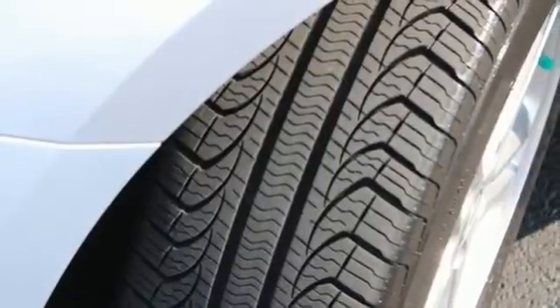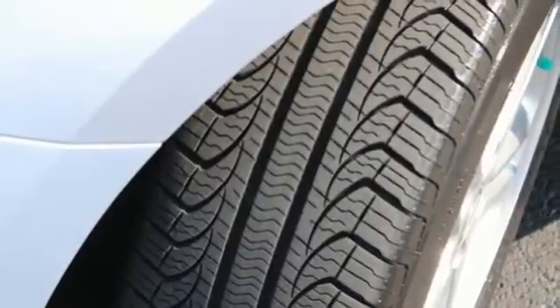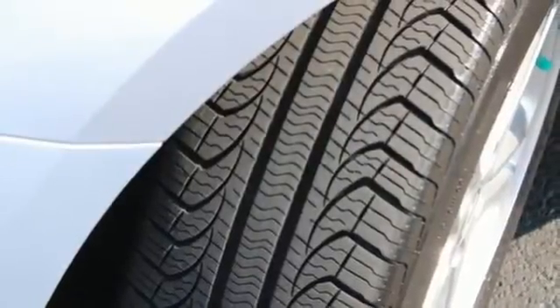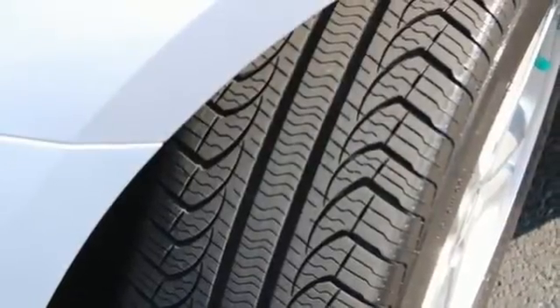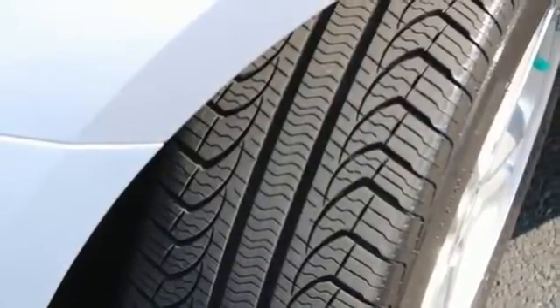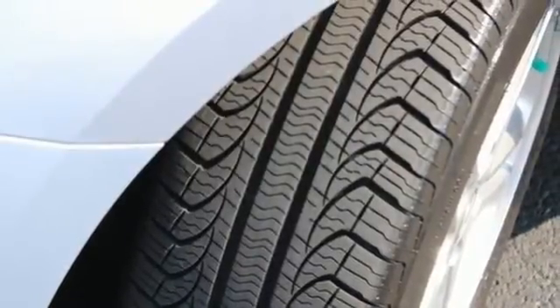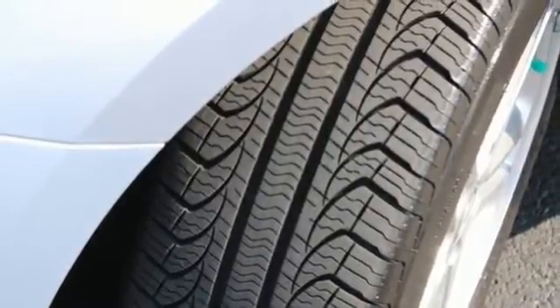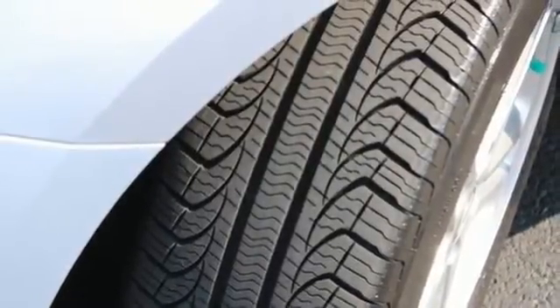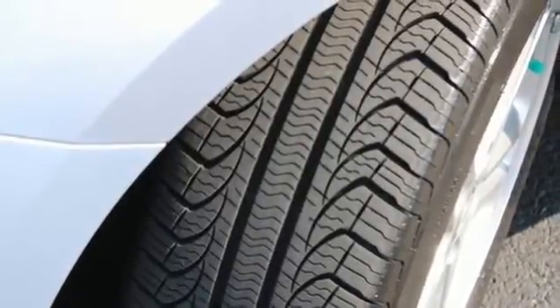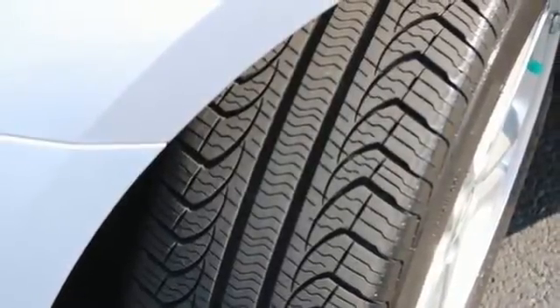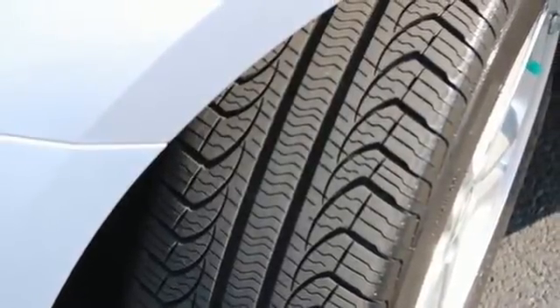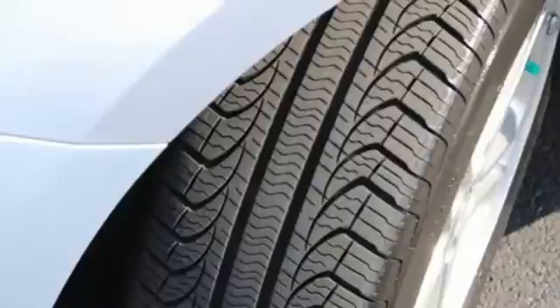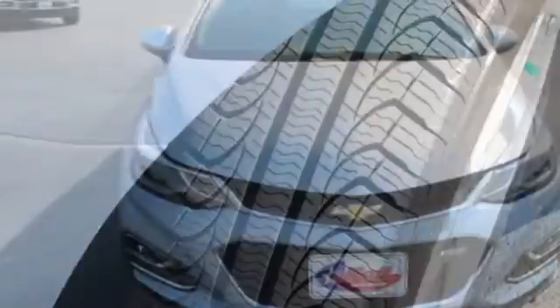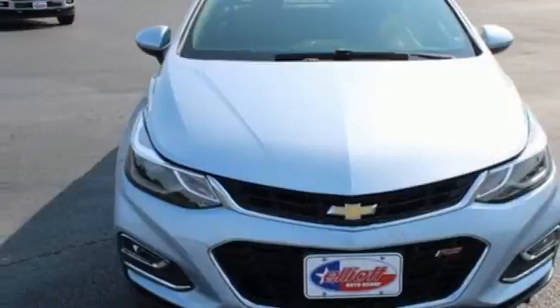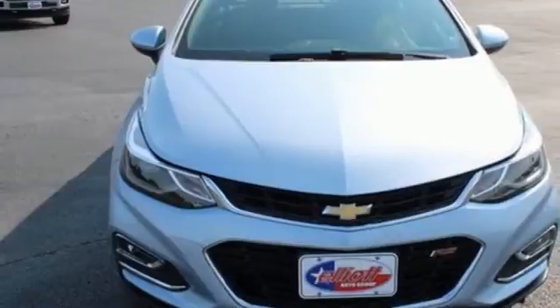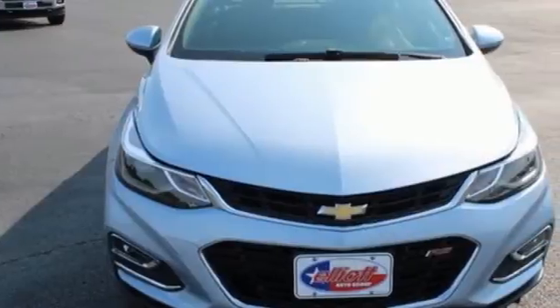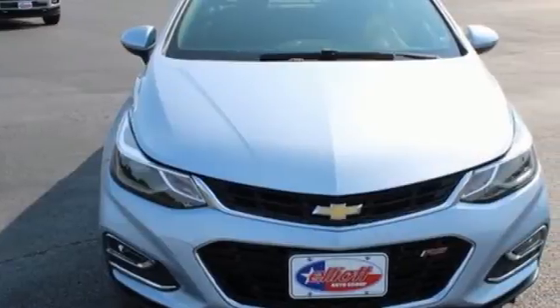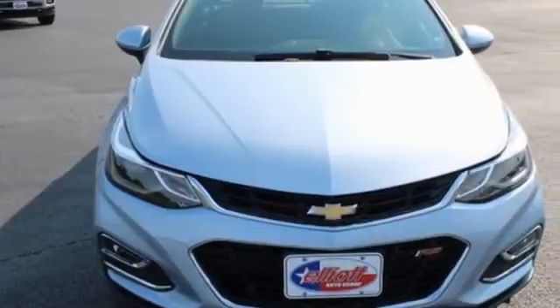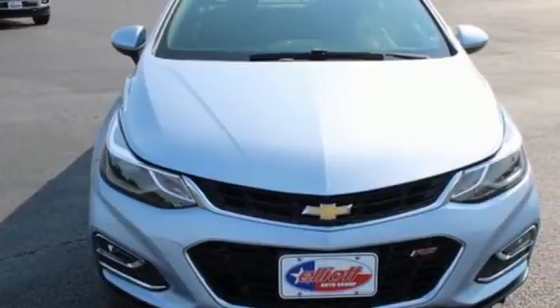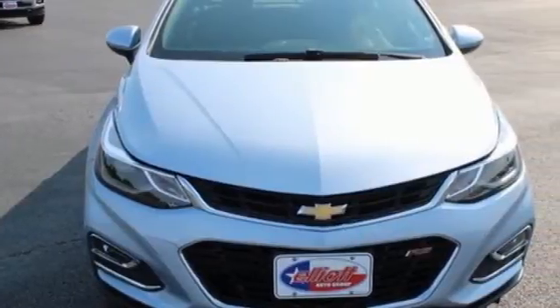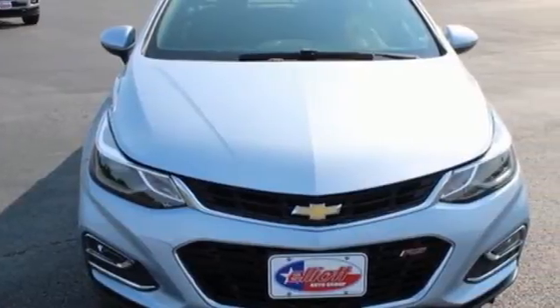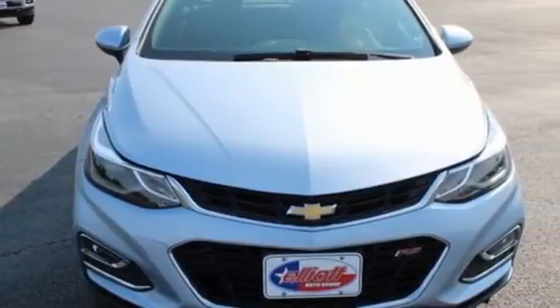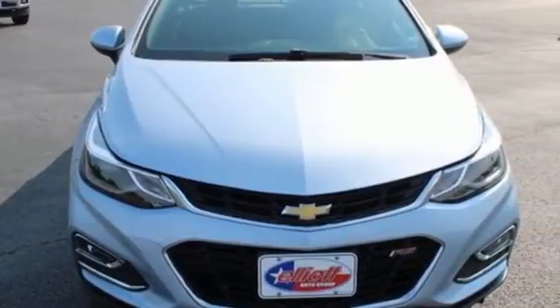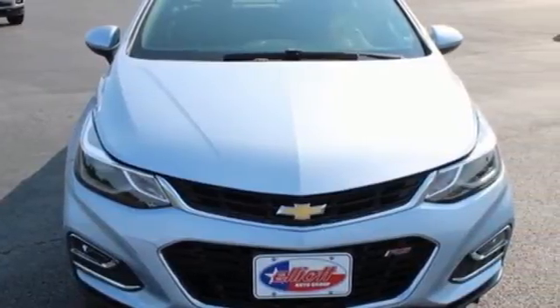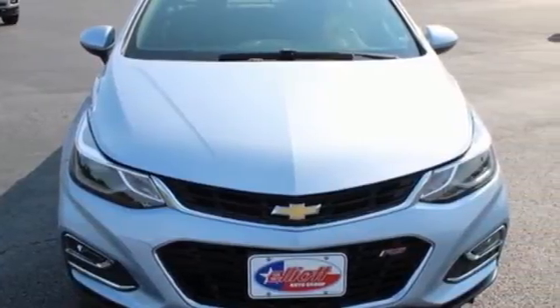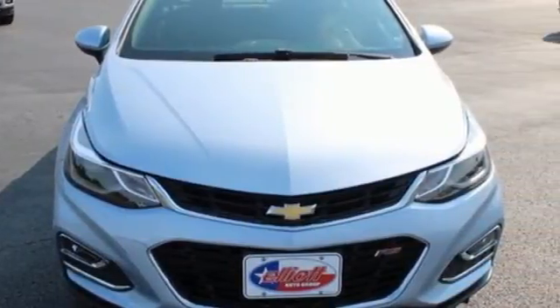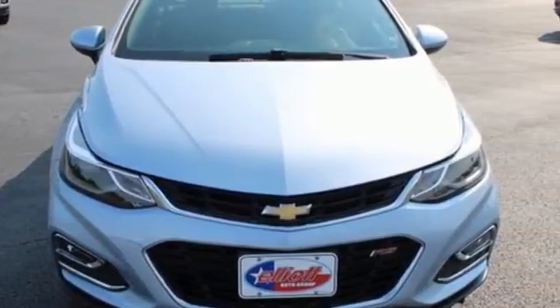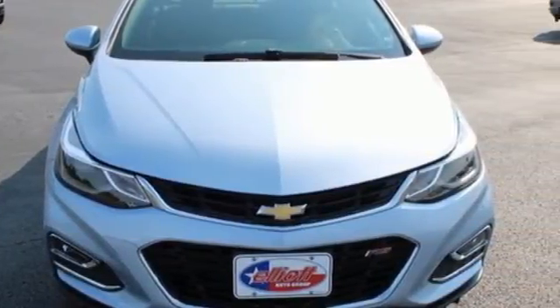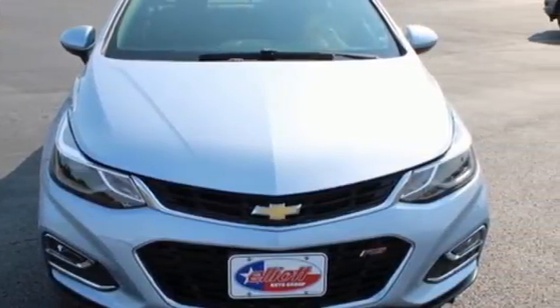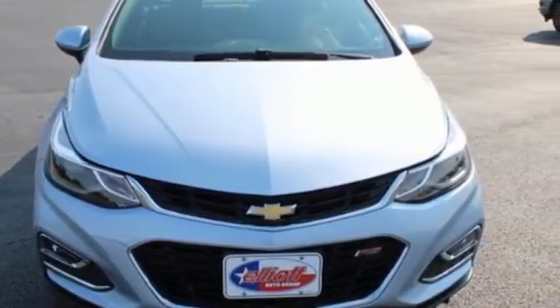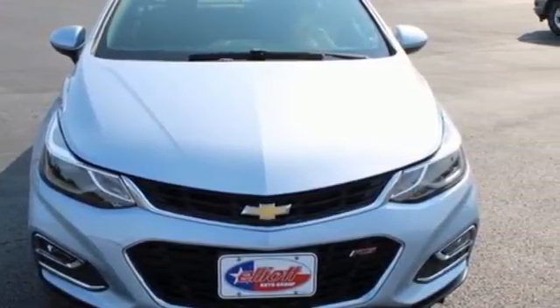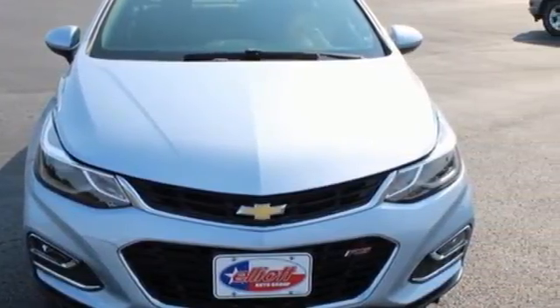Performance. Value. Durability. Chevy. You need to drive it to believe it. See it for yourself today.